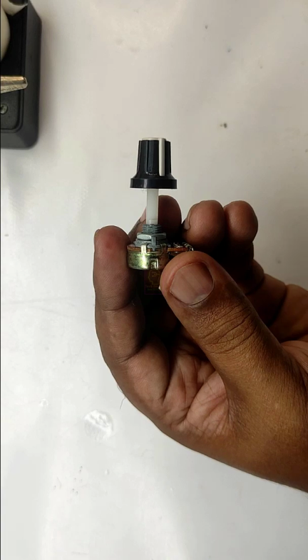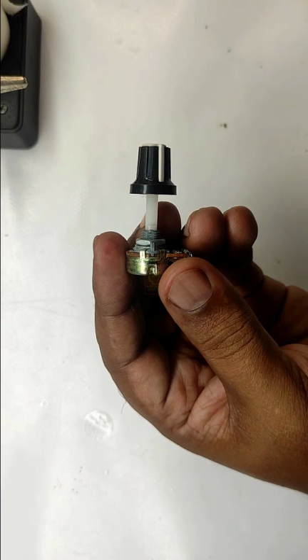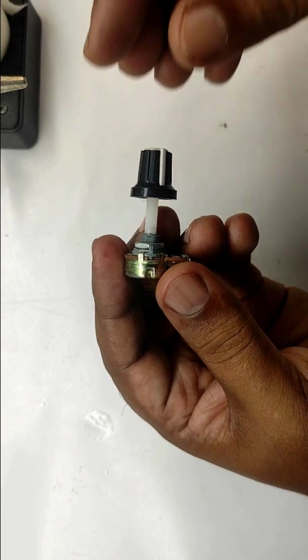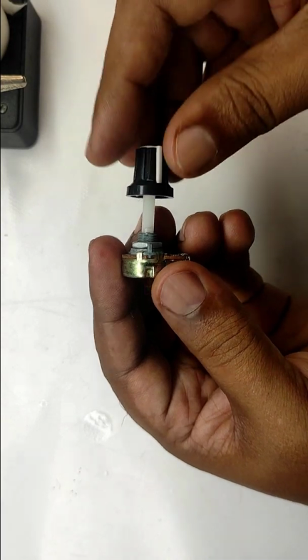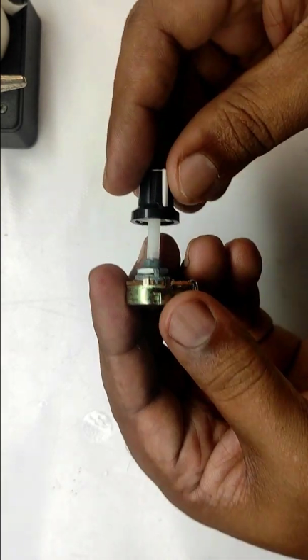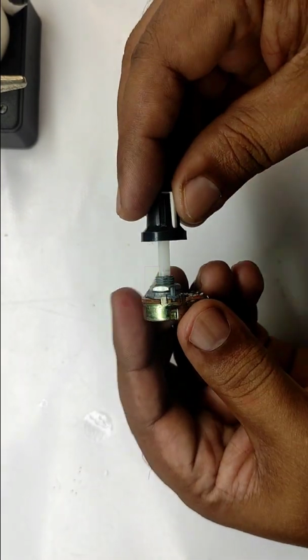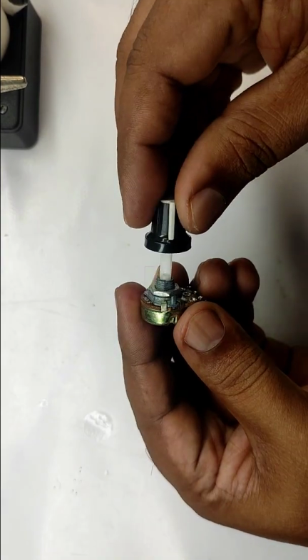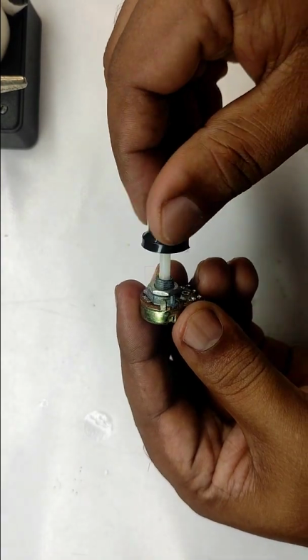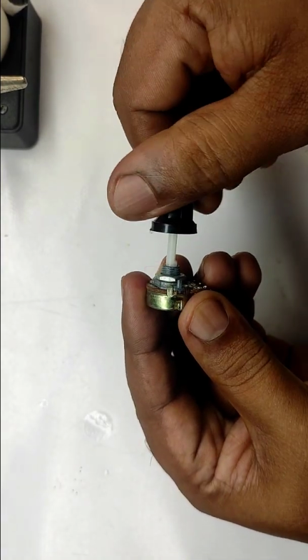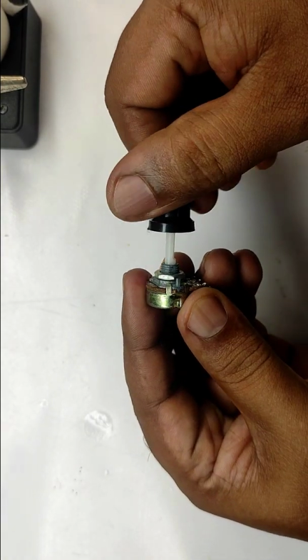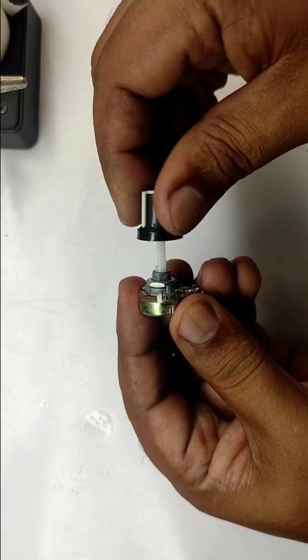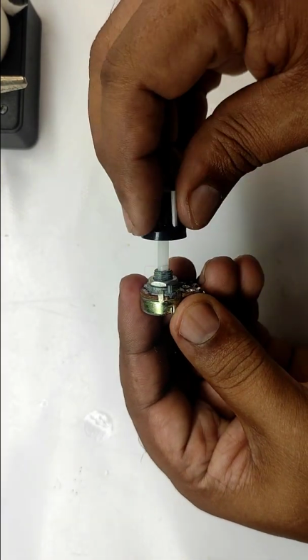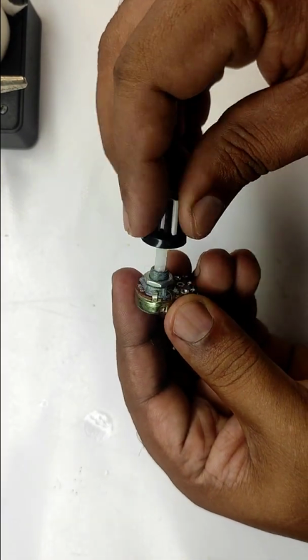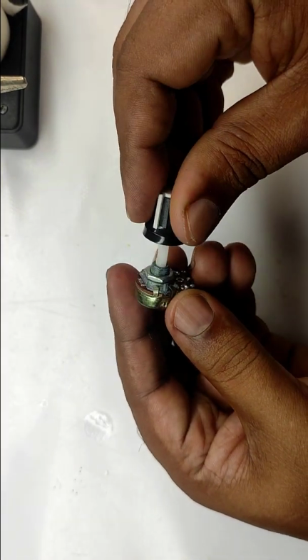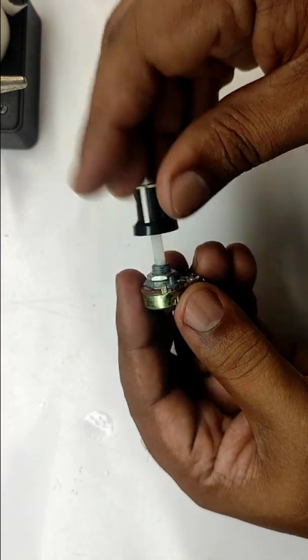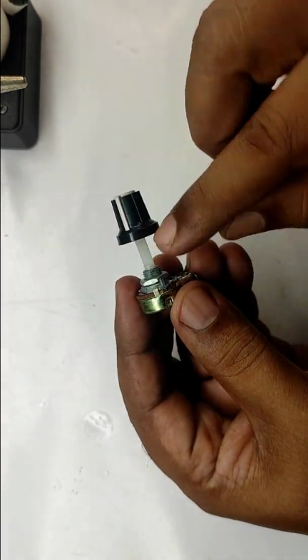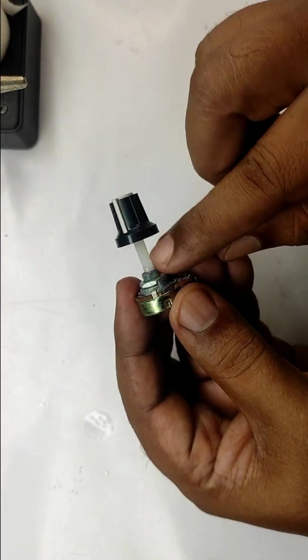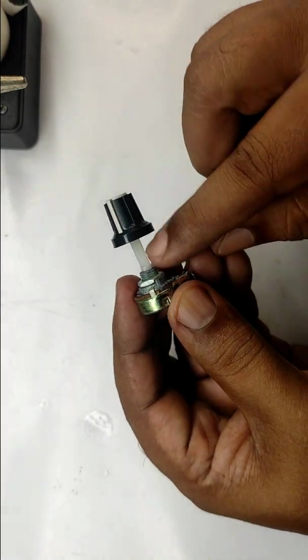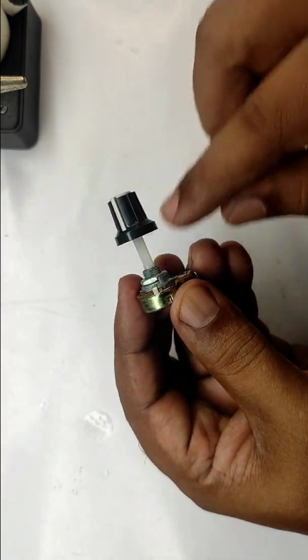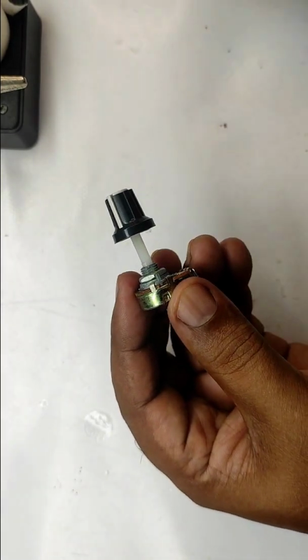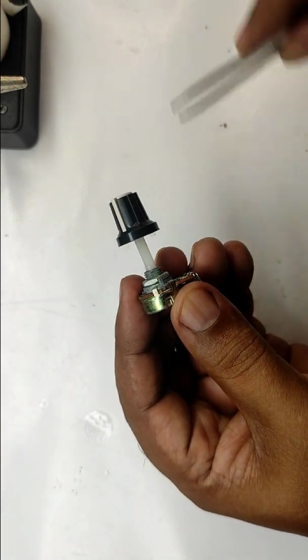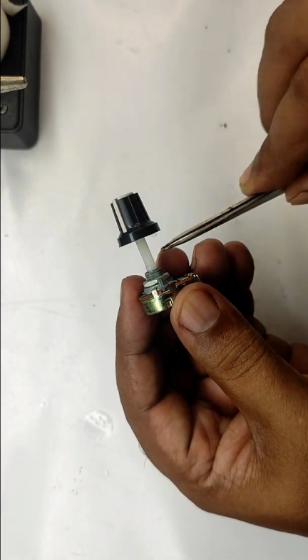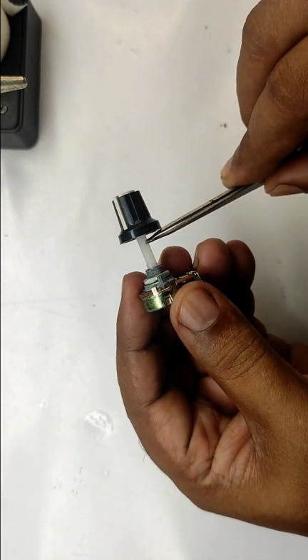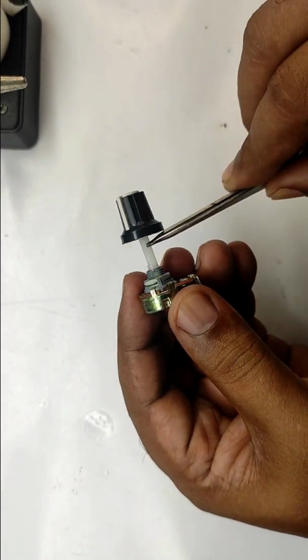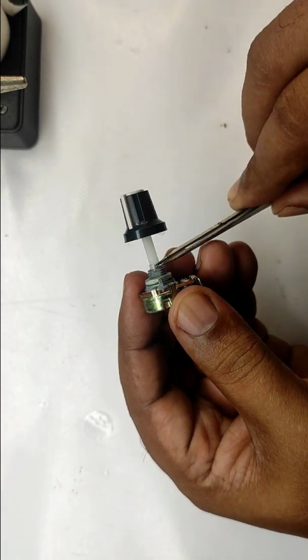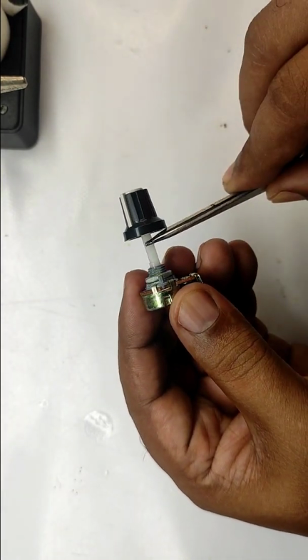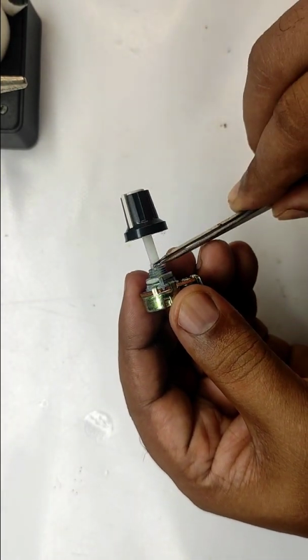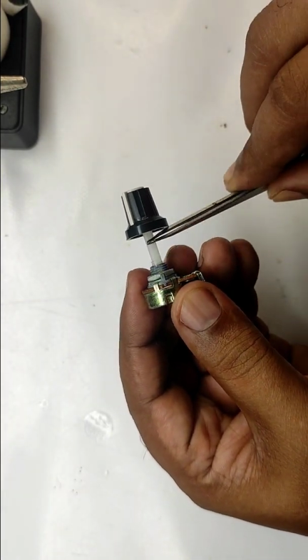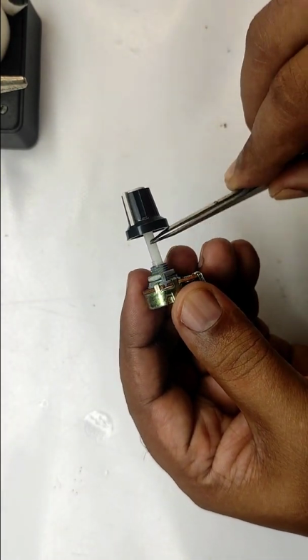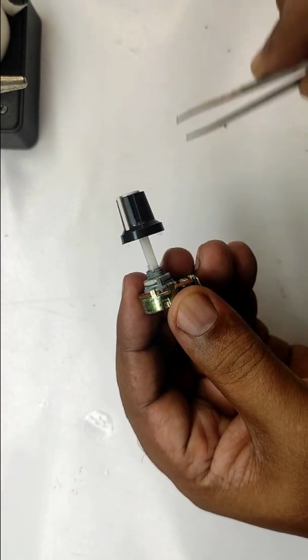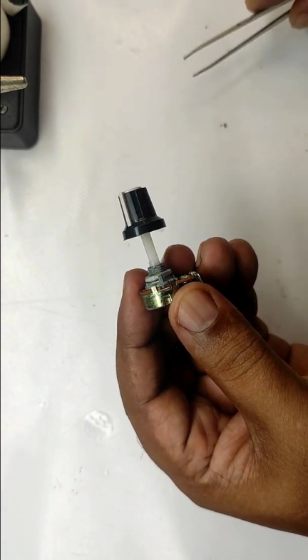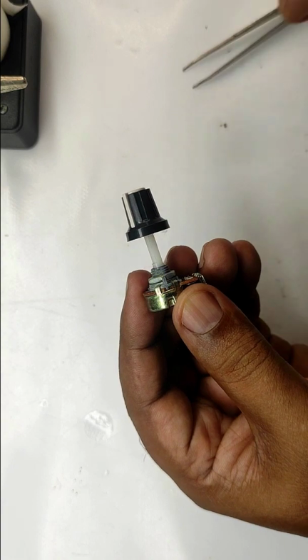You can see the knob length of this potentiometer. We need to reduce it. But how? I will show you.